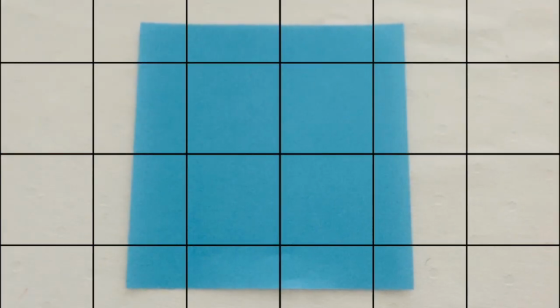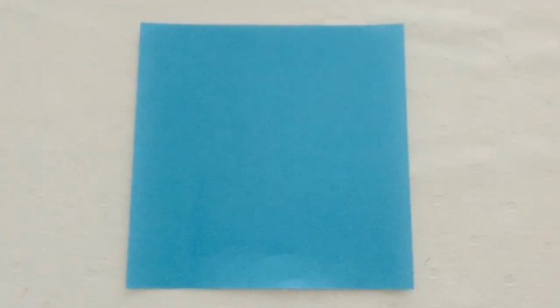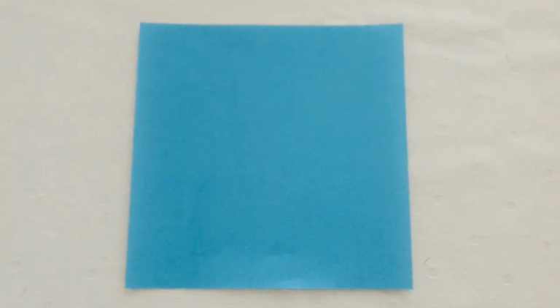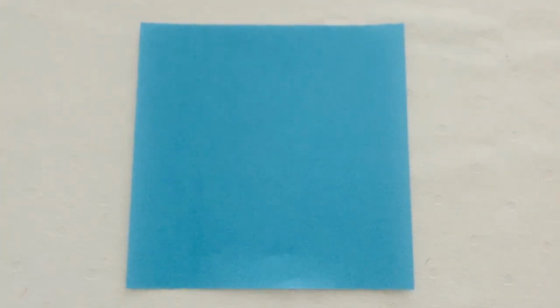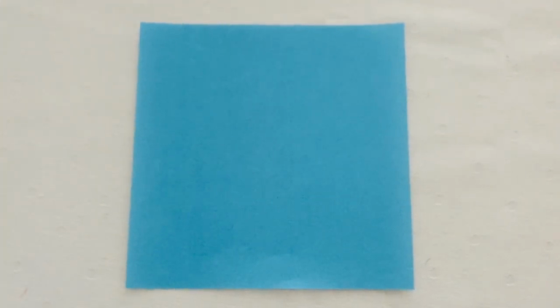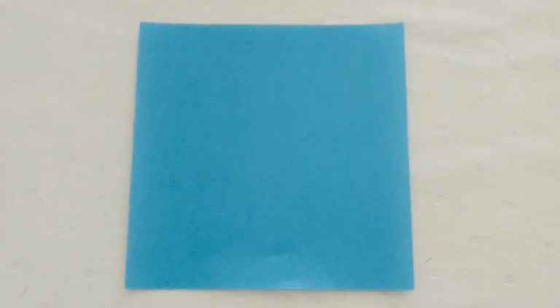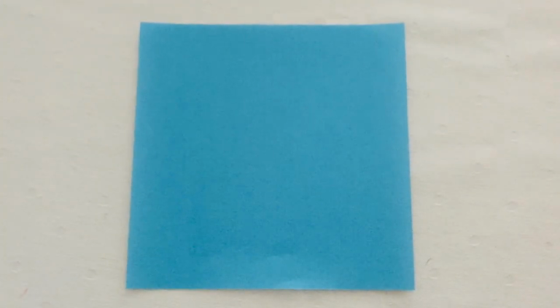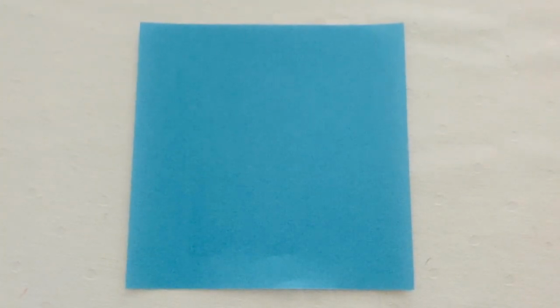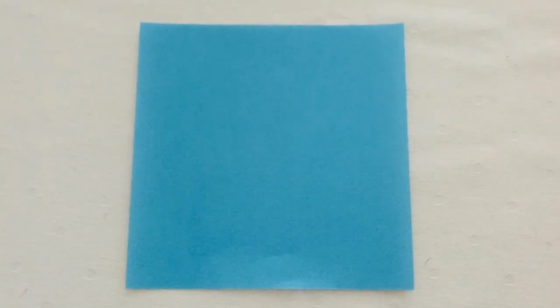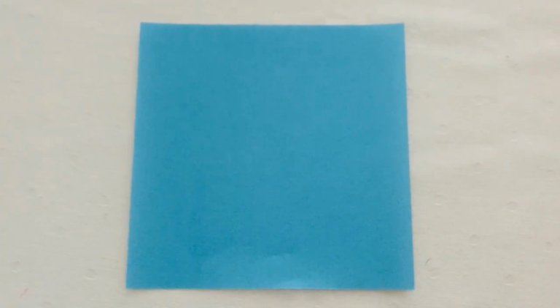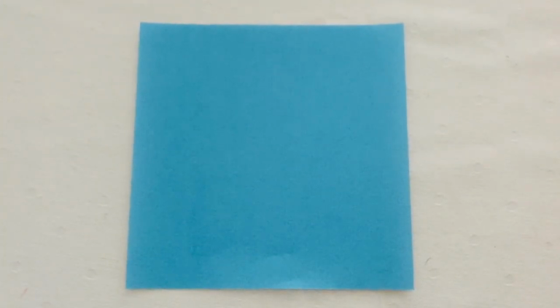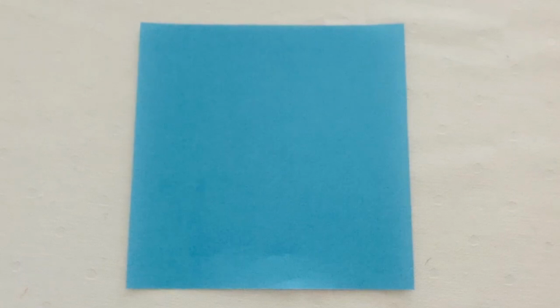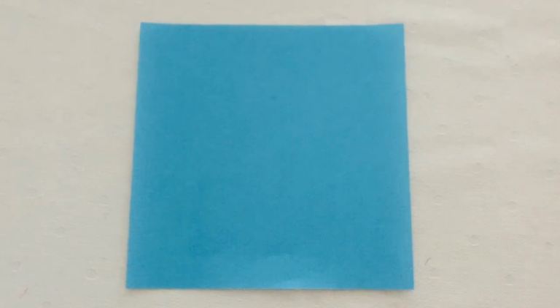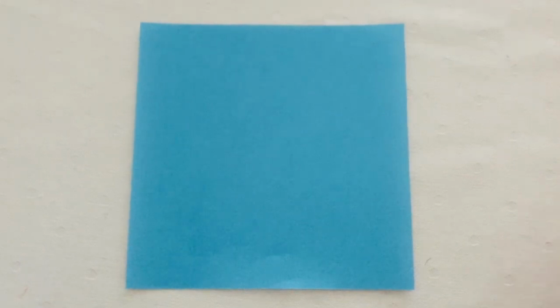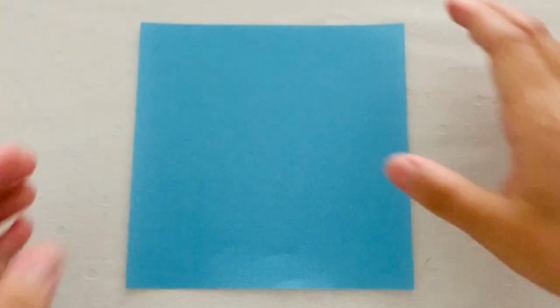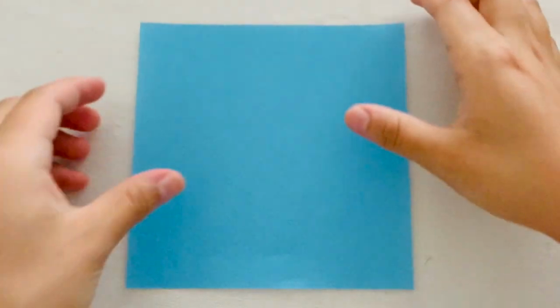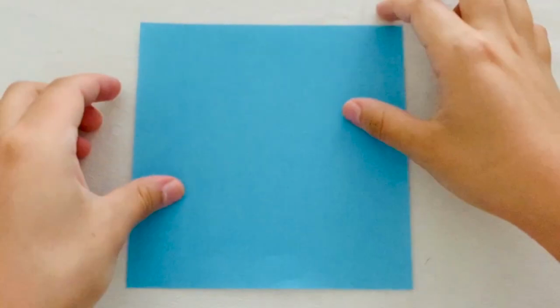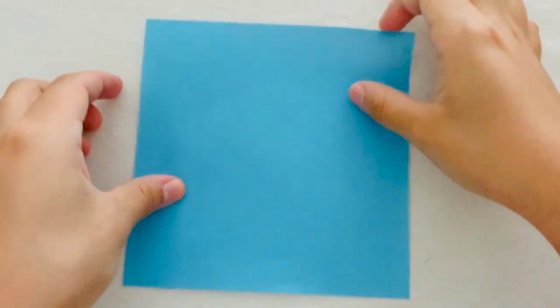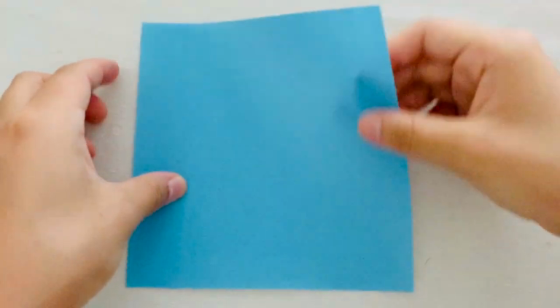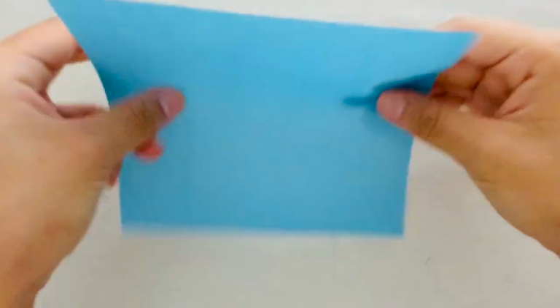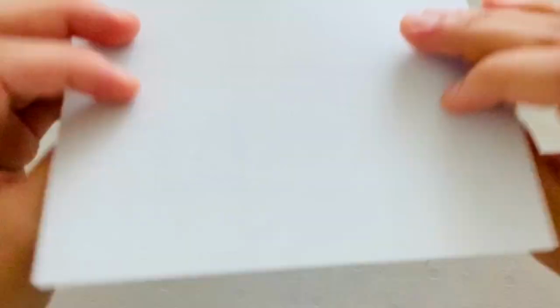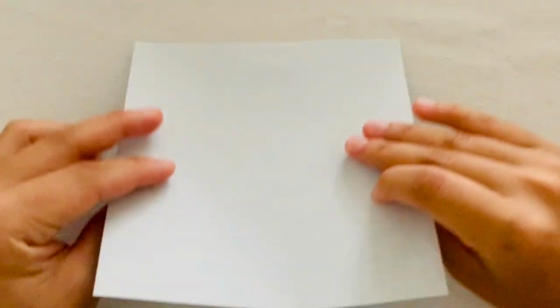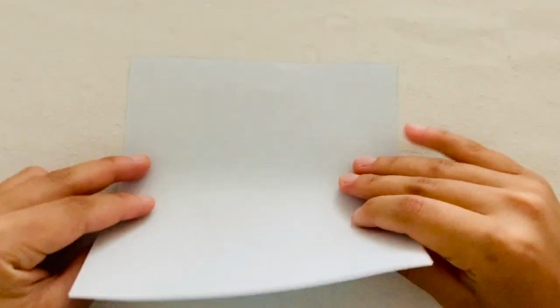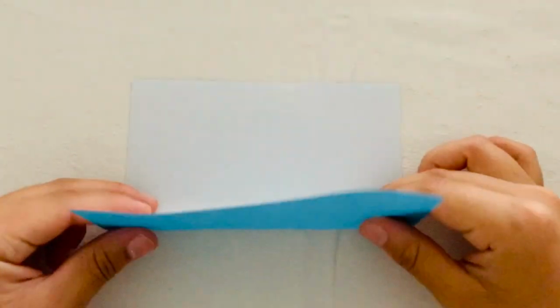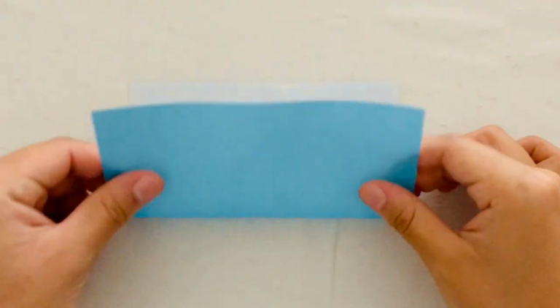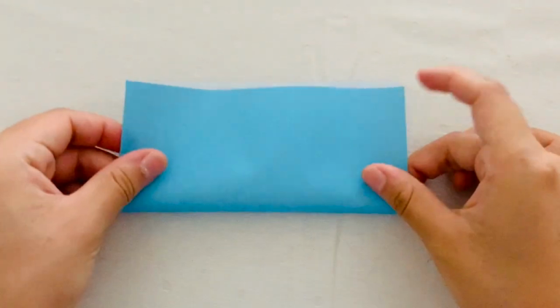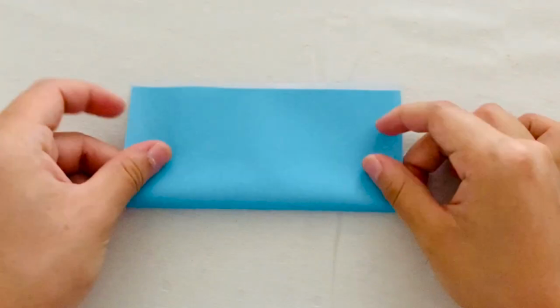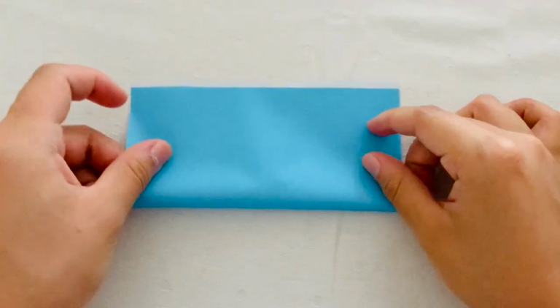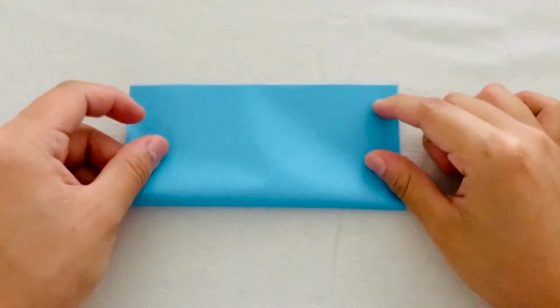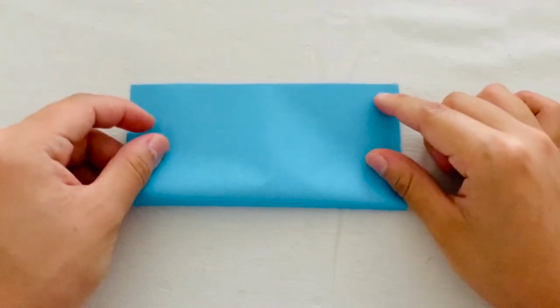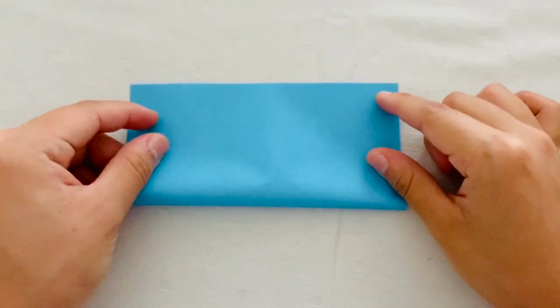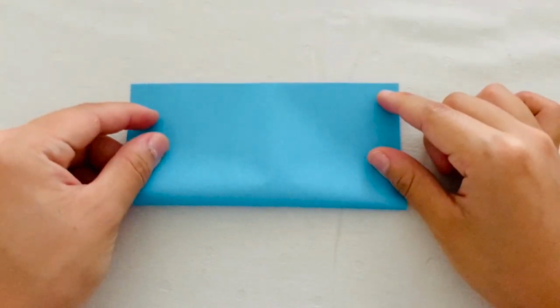To start off, you're going to need a square sheet of origami paper. And the first thing you're going to do is fold it in half into a rectangle.